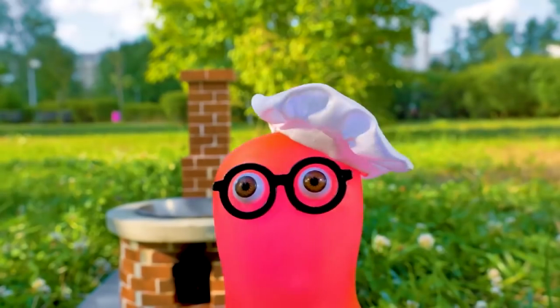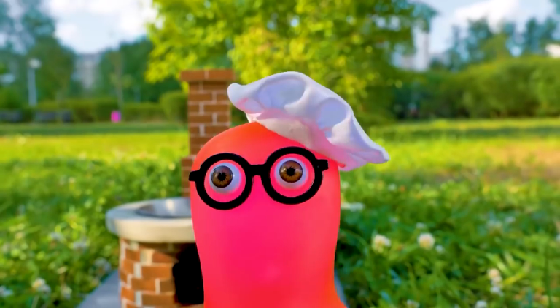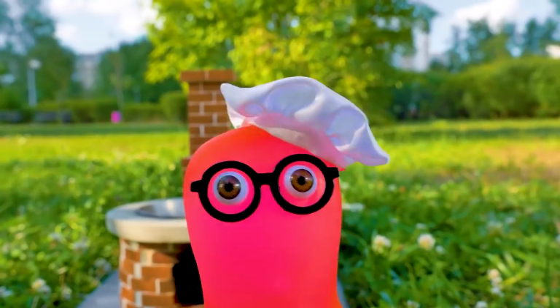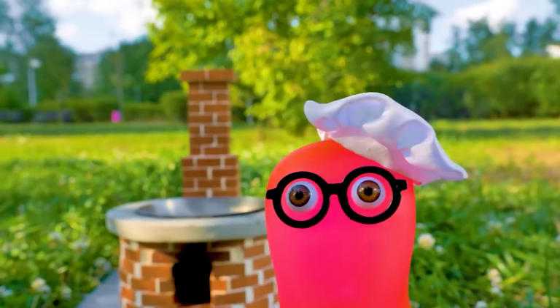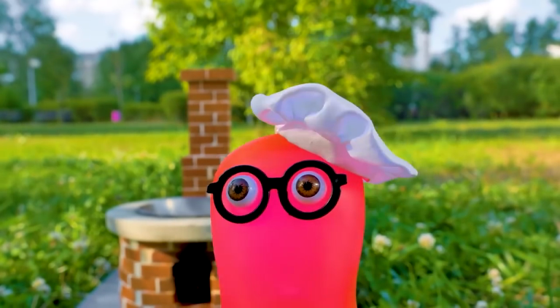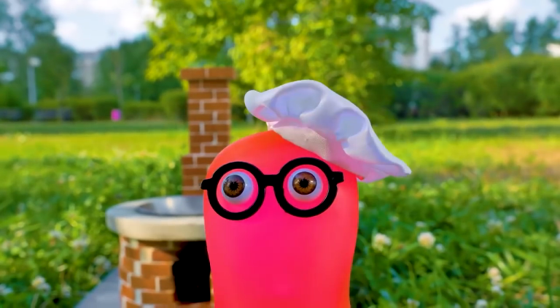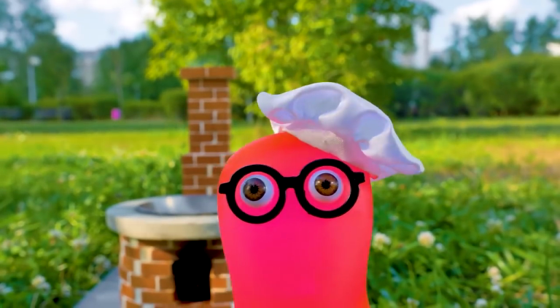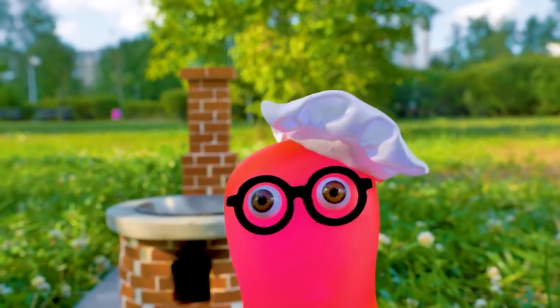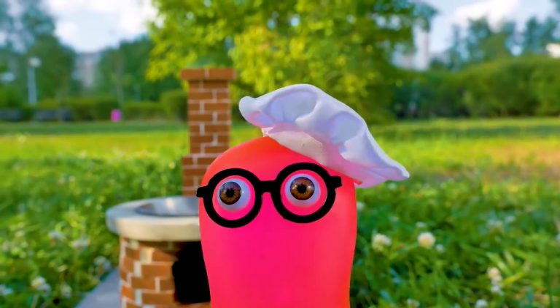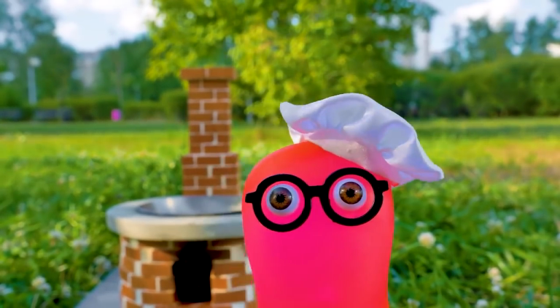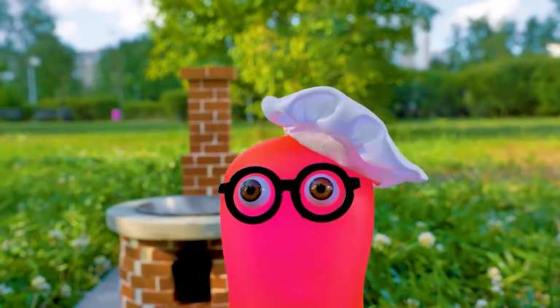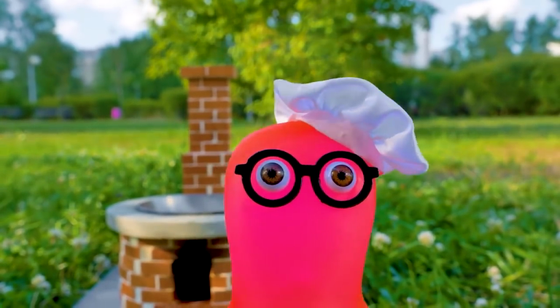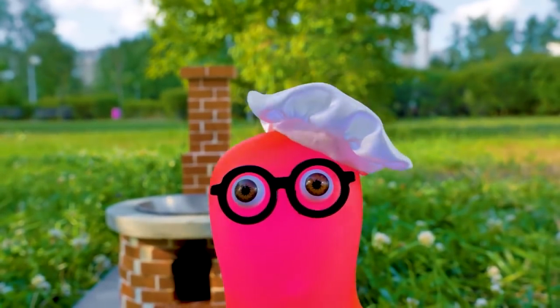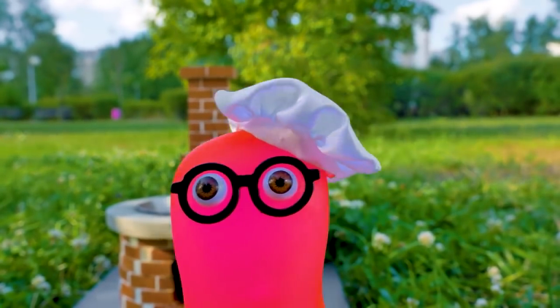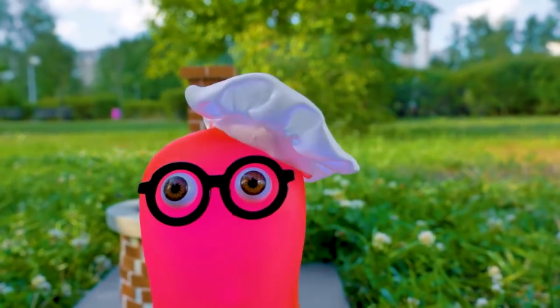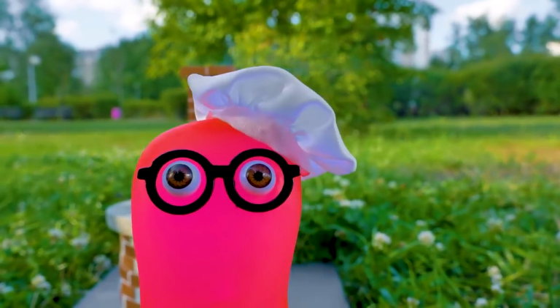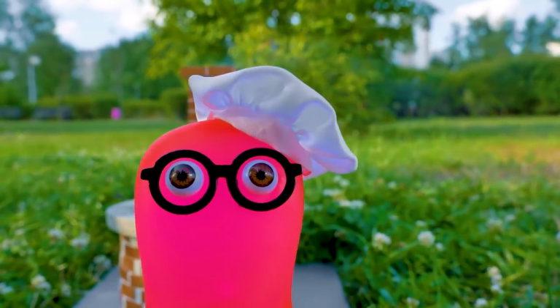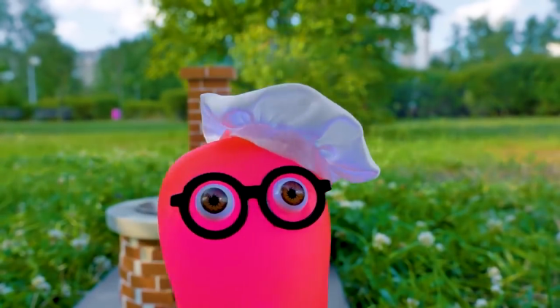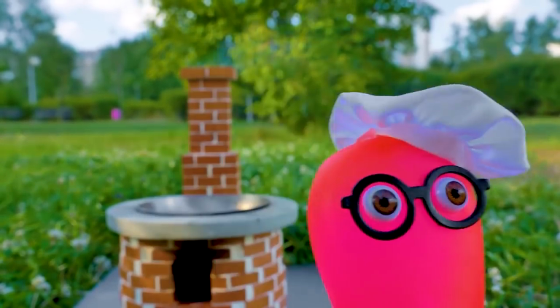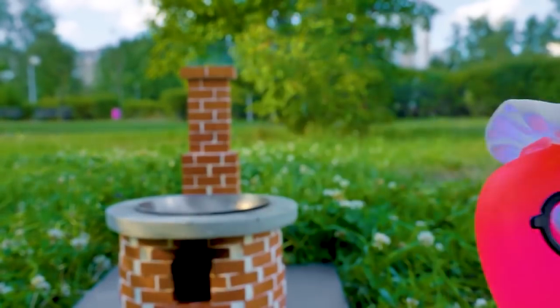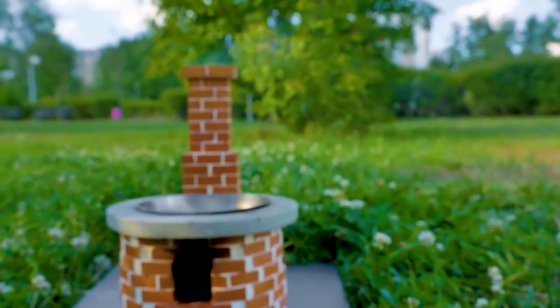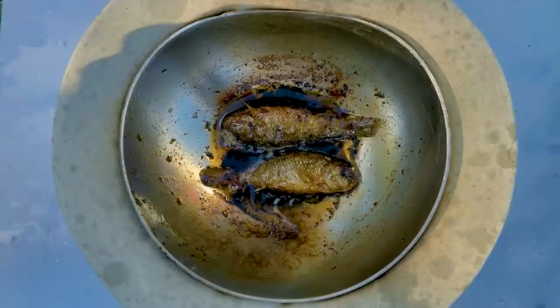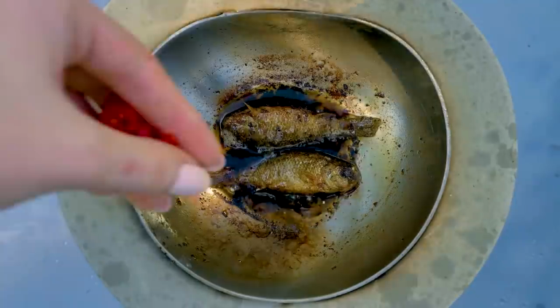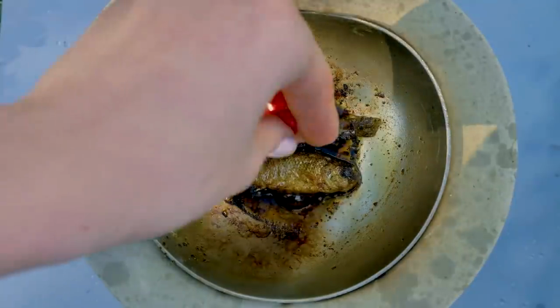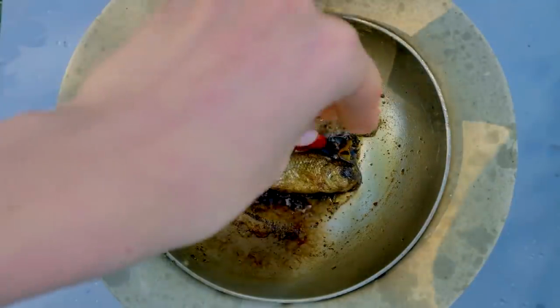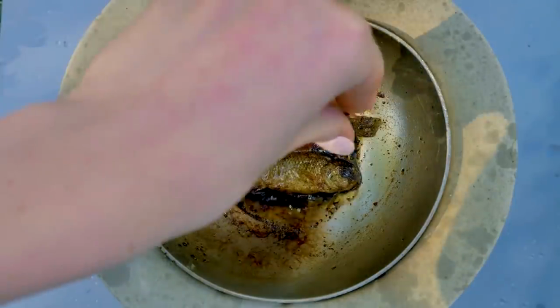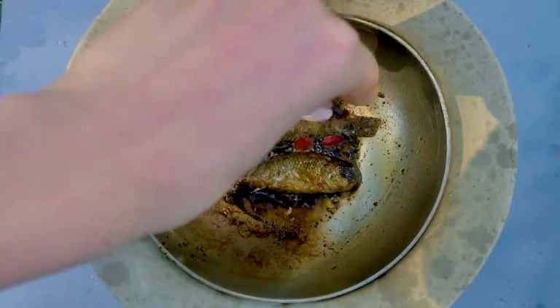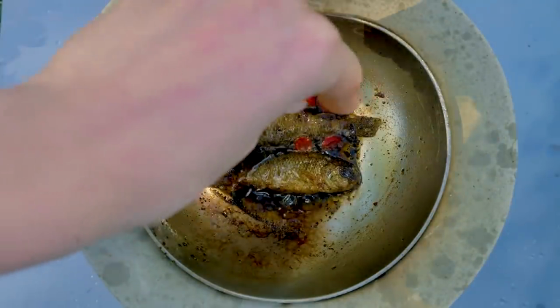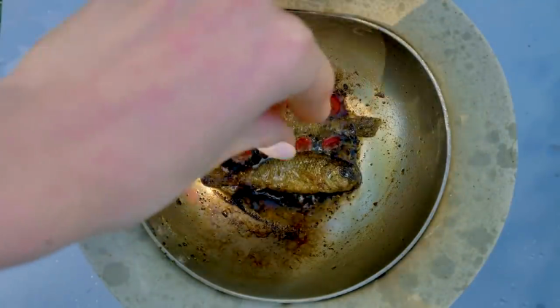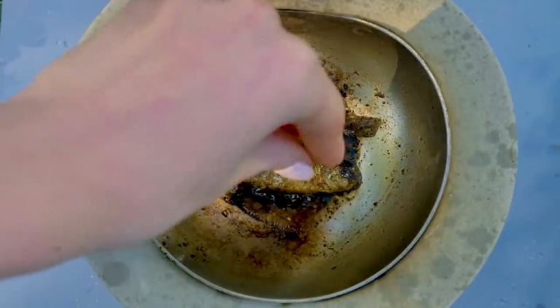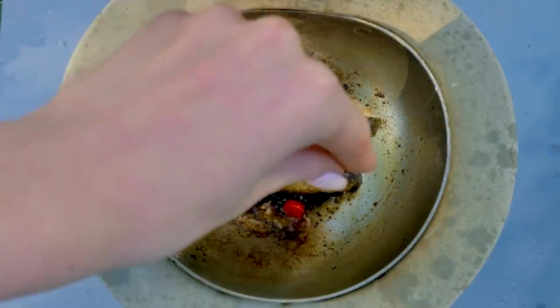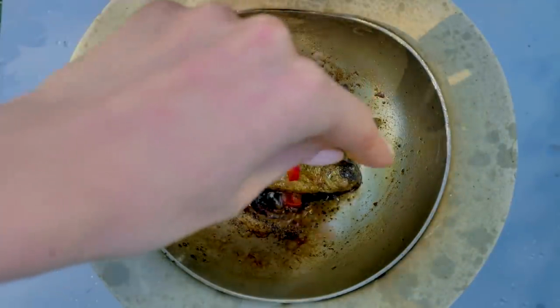That's a real mini wok! Guys, remember to subscribe! Let's add some vegetables!